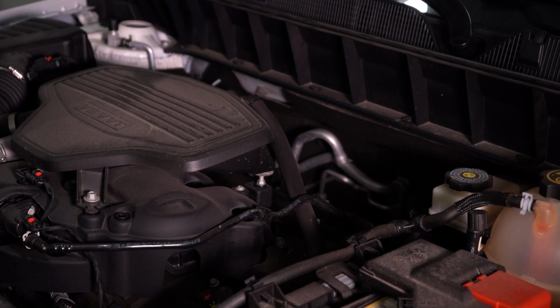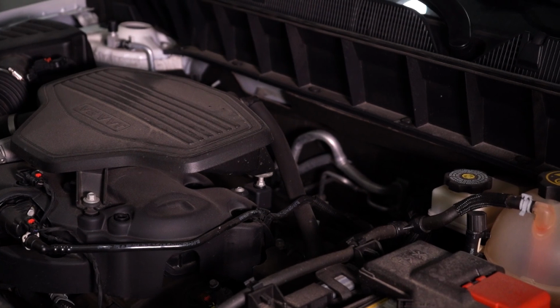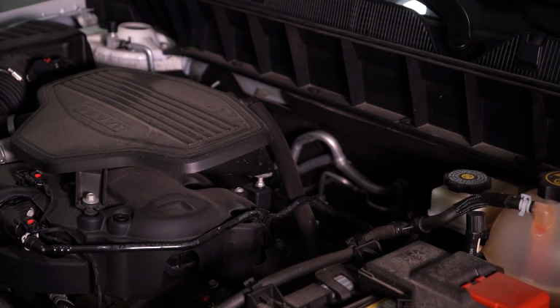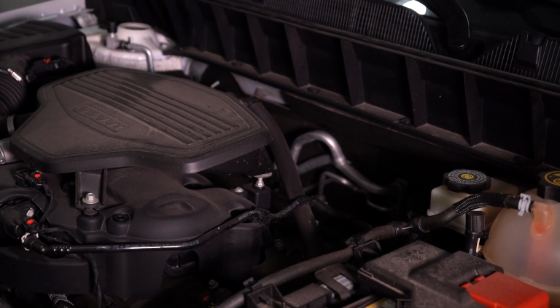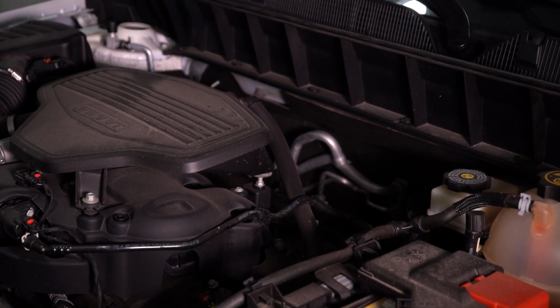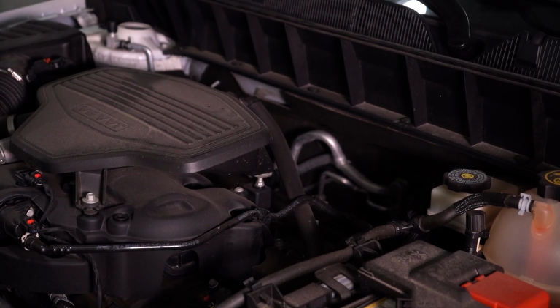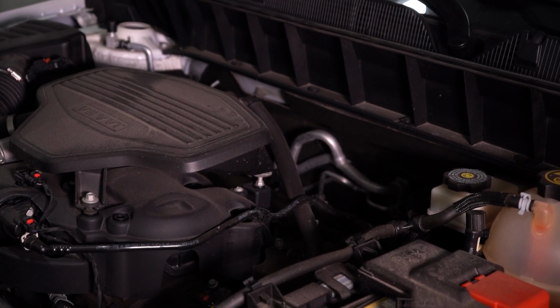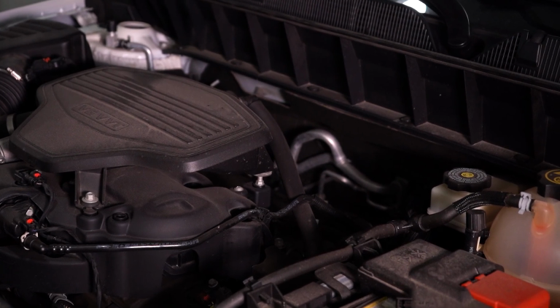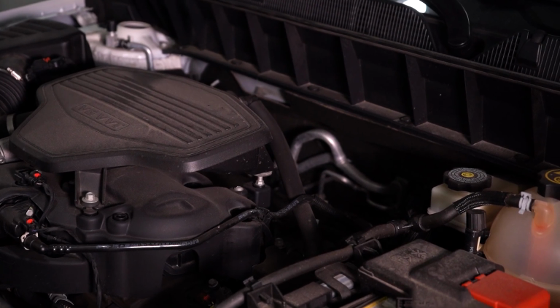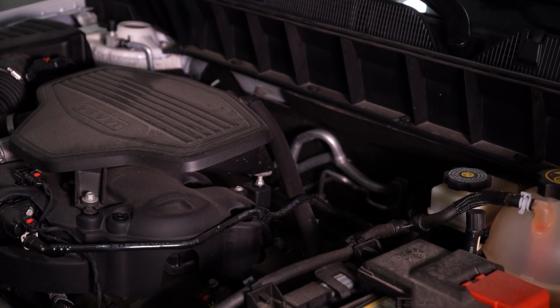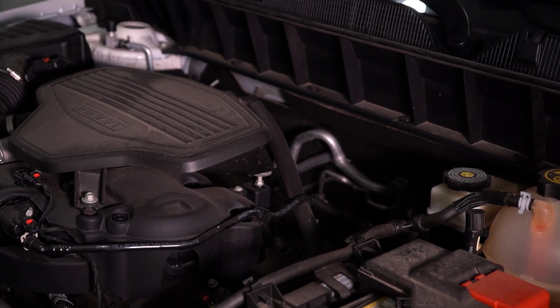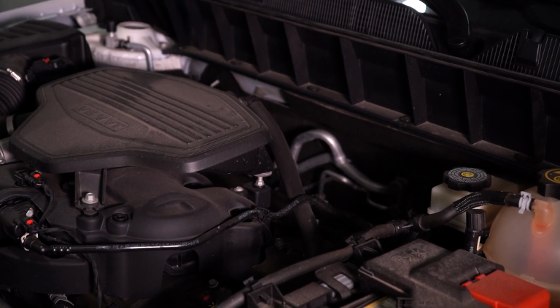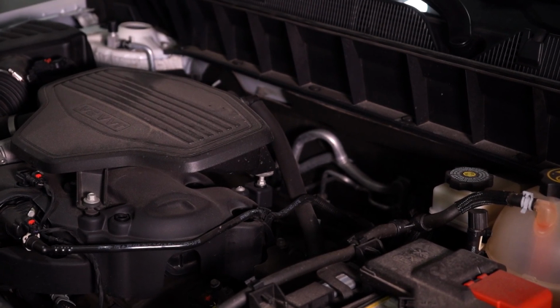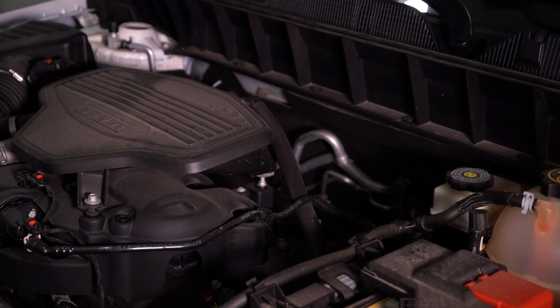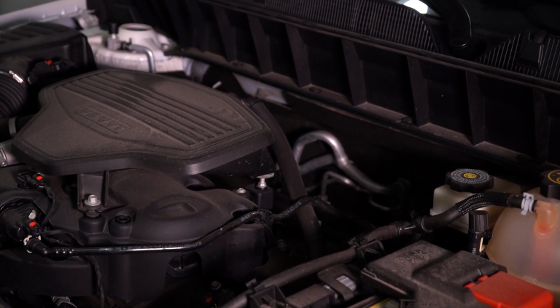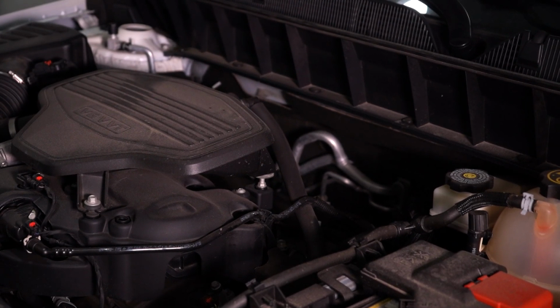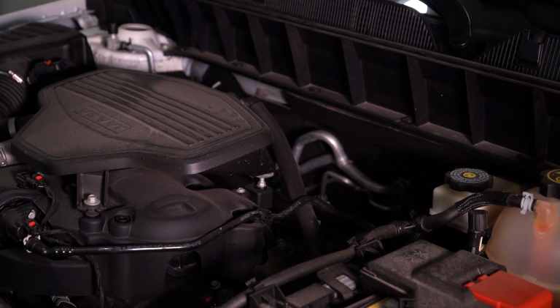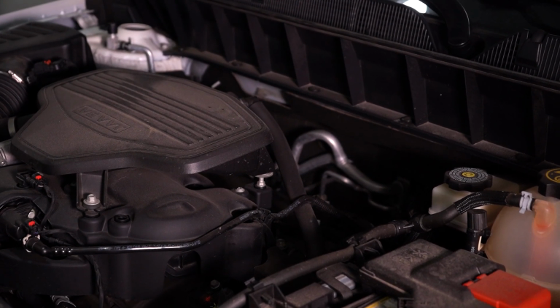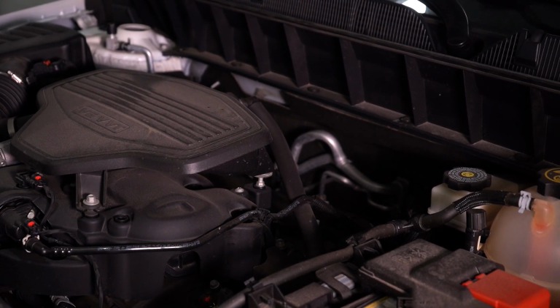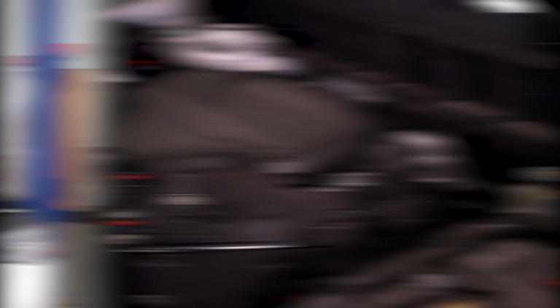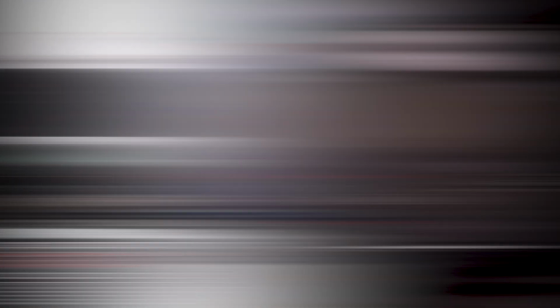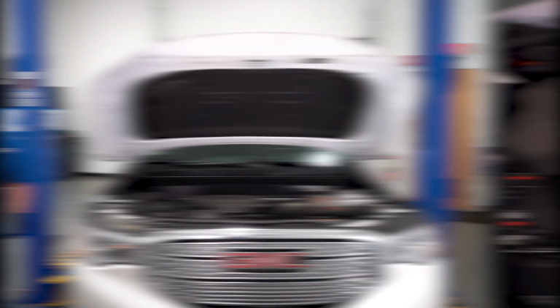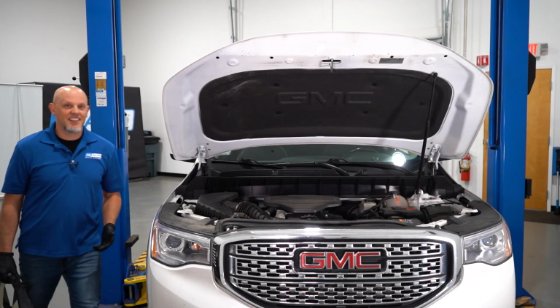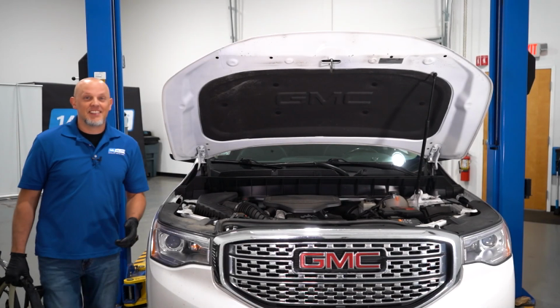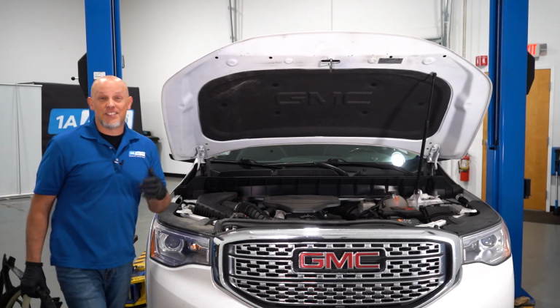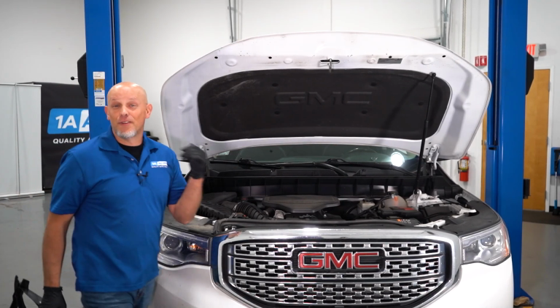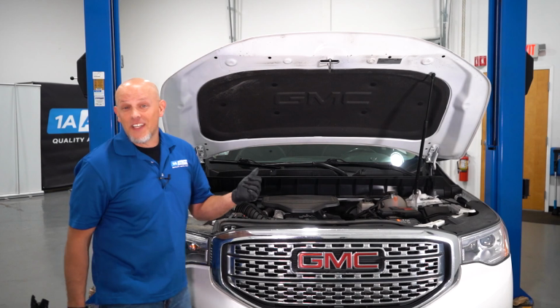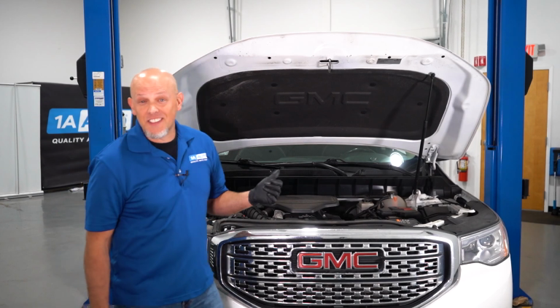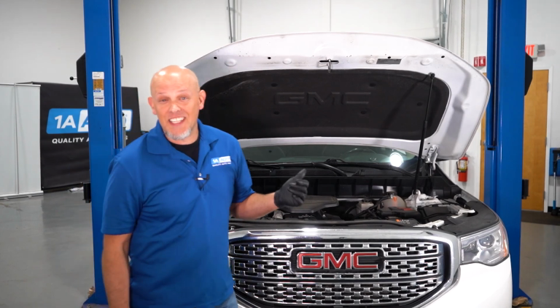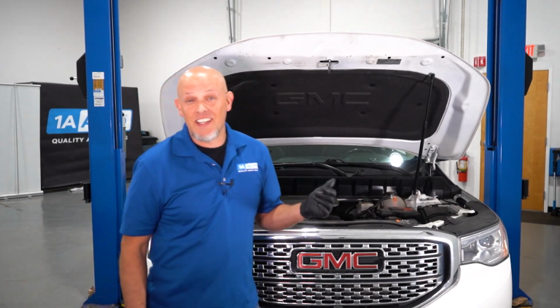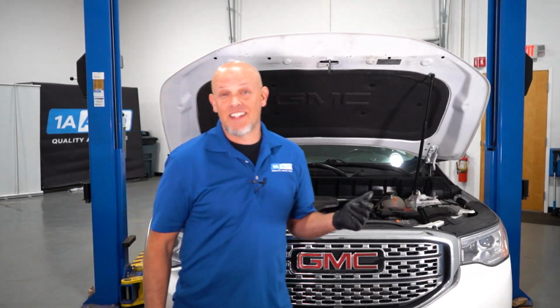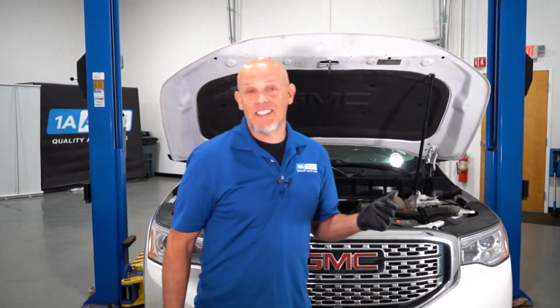That's not a jet engine, it's your car. Does your vehicle sound like this?